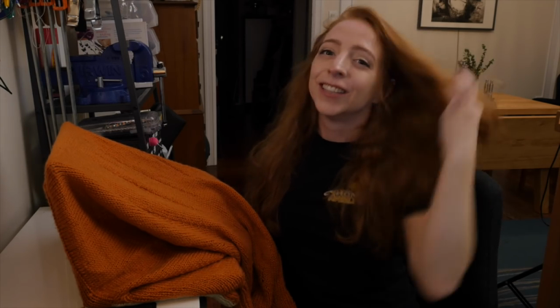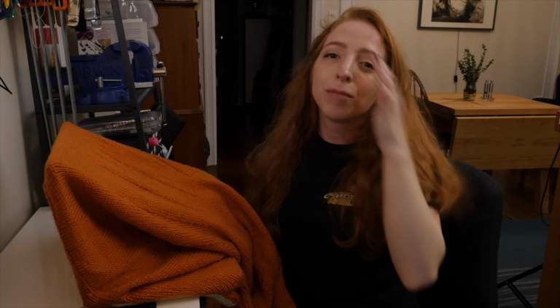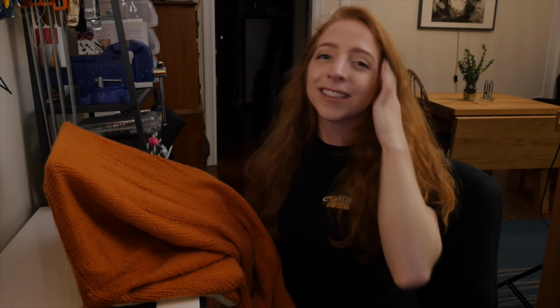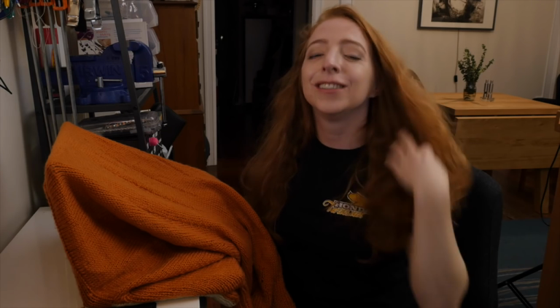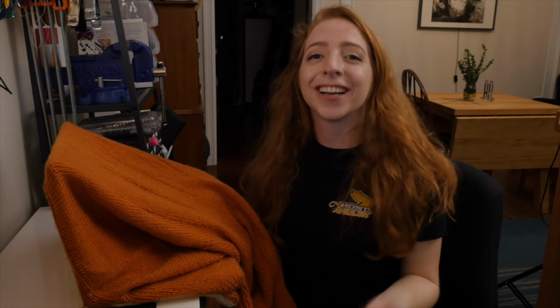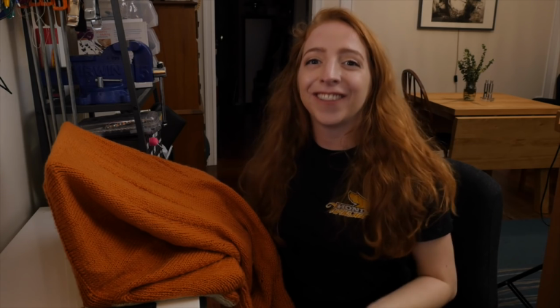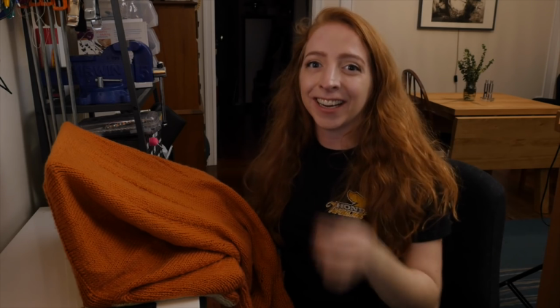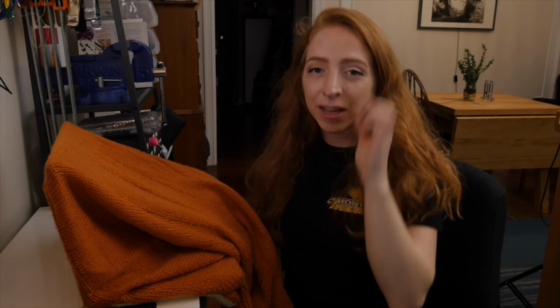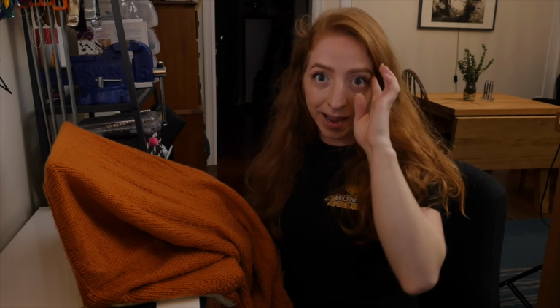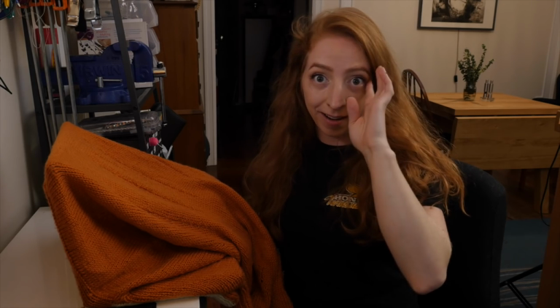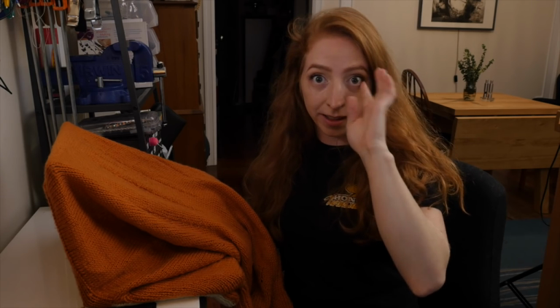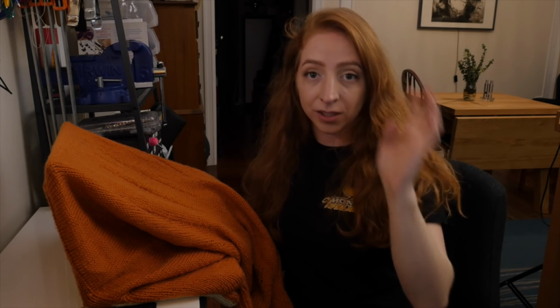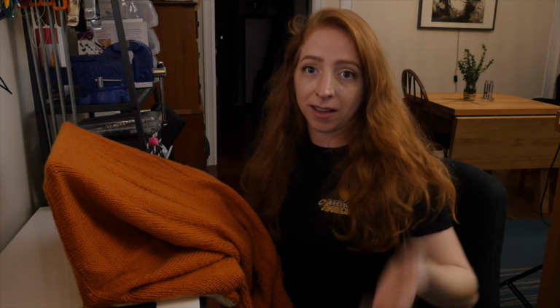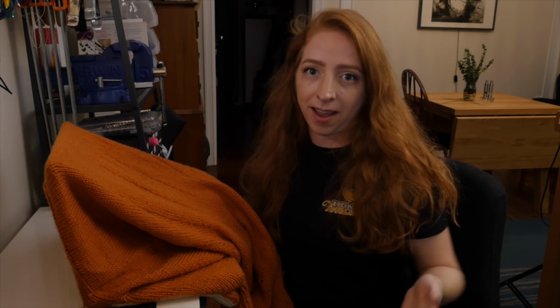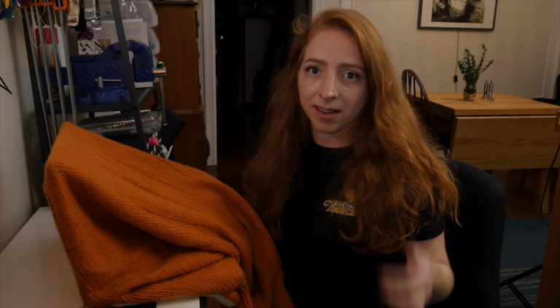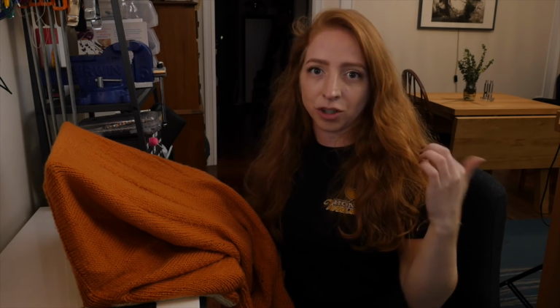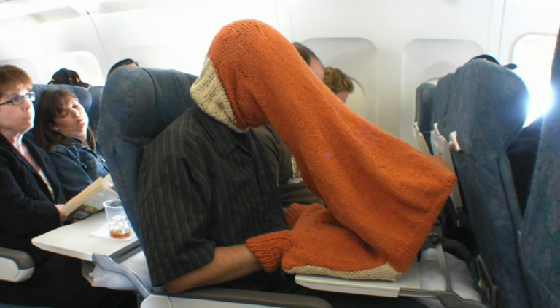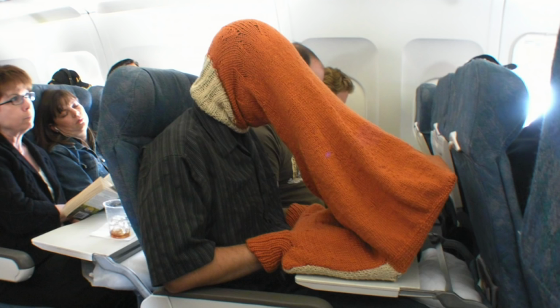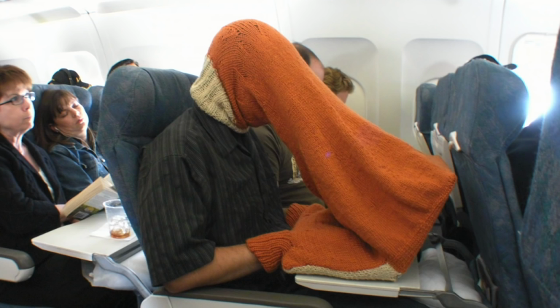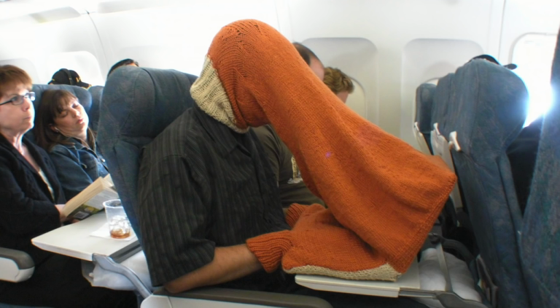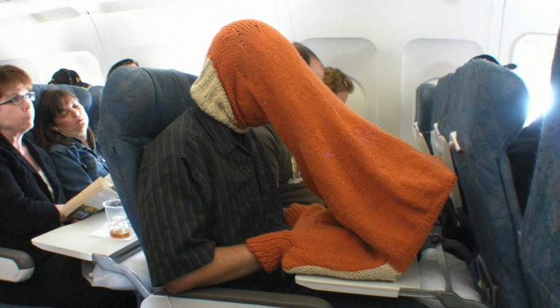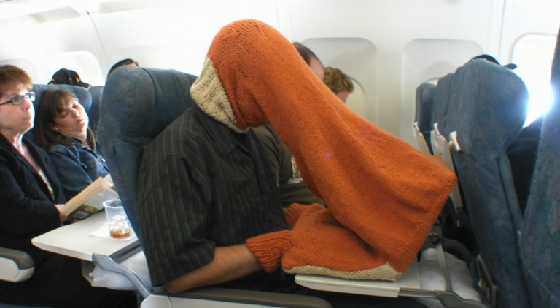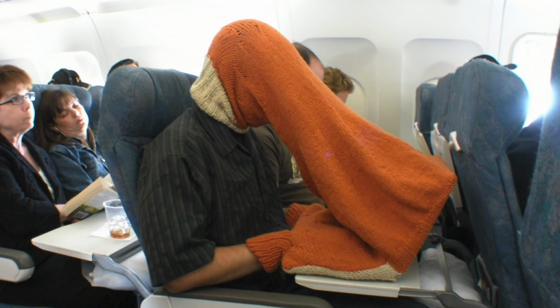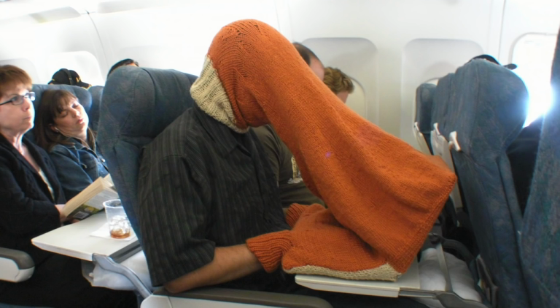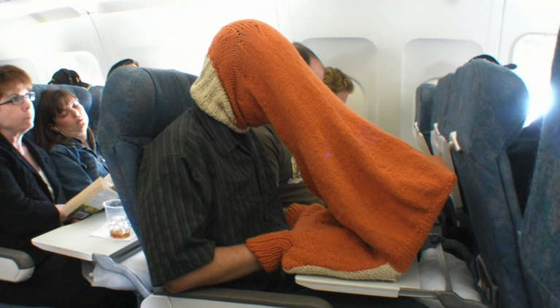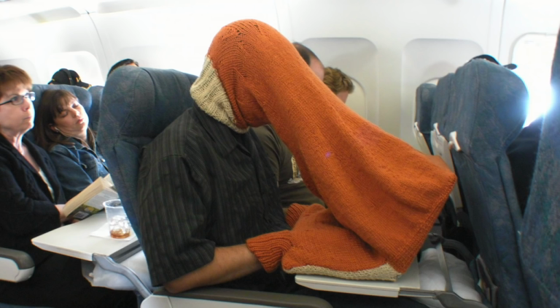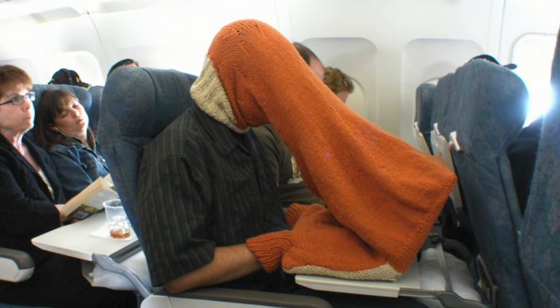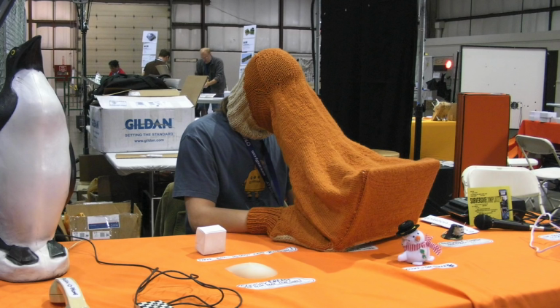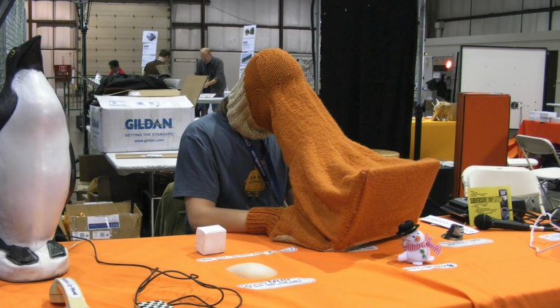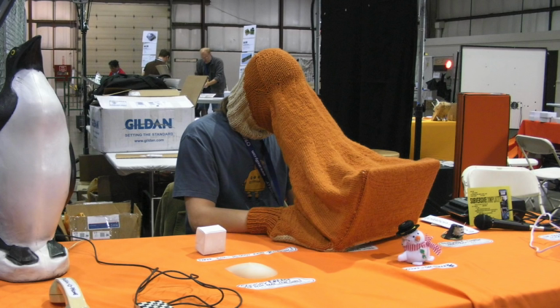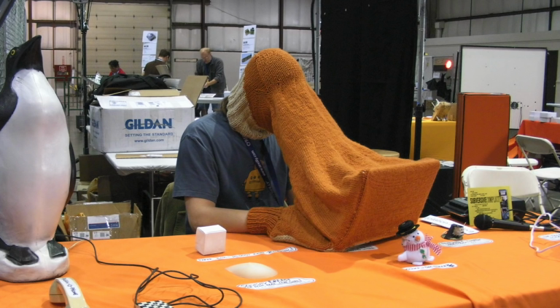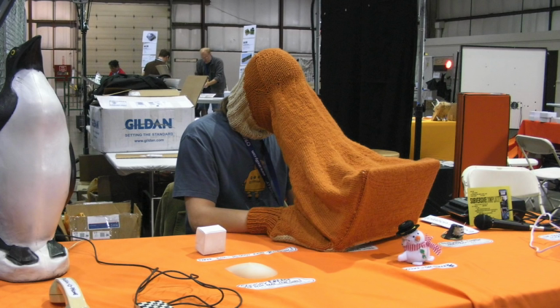So I brought it to Maker Faire Bay Area in 2008. Got some shots on the airplane on the way there. The Instructable staff wearing it at the booth there.